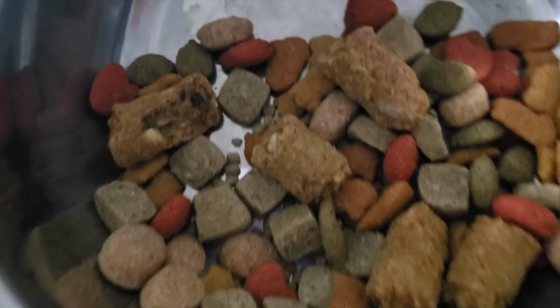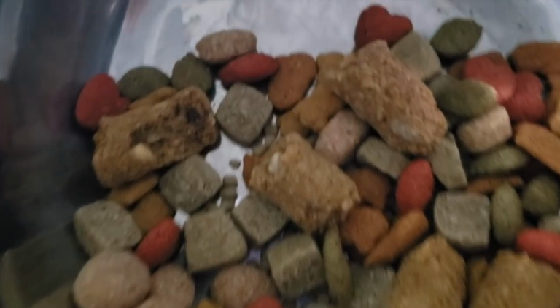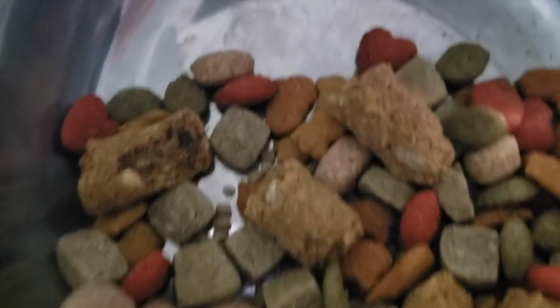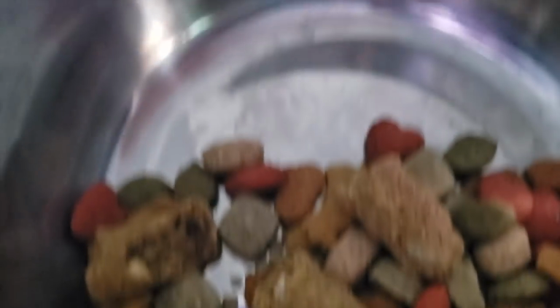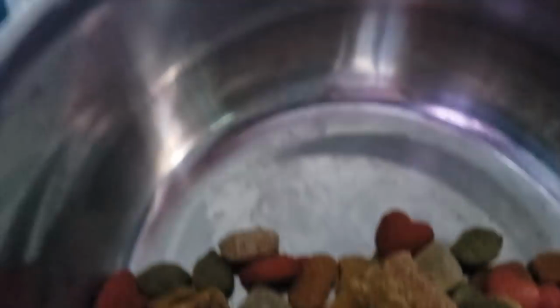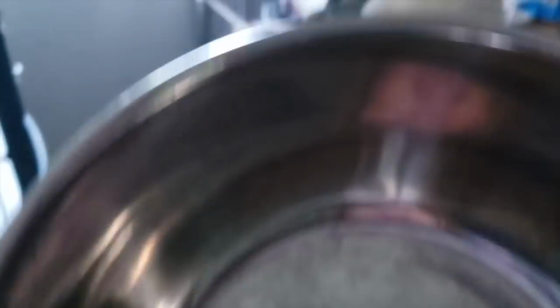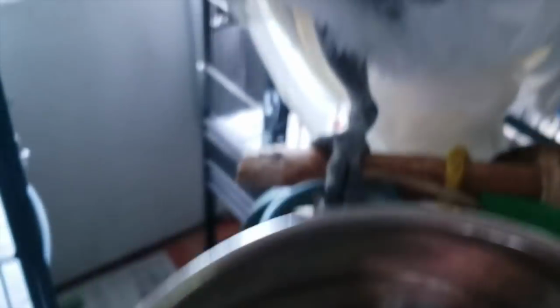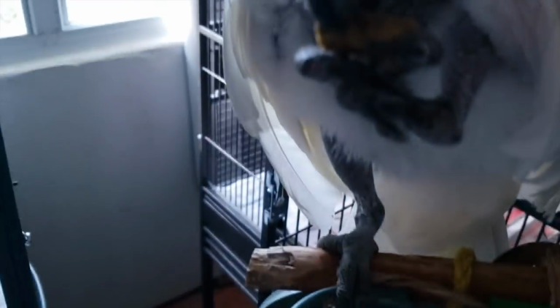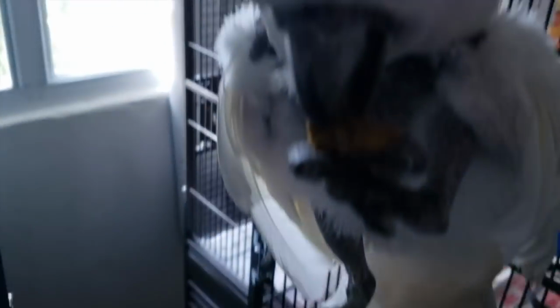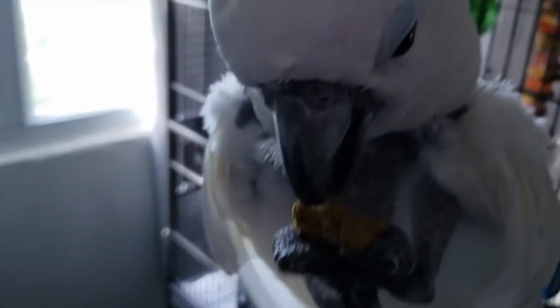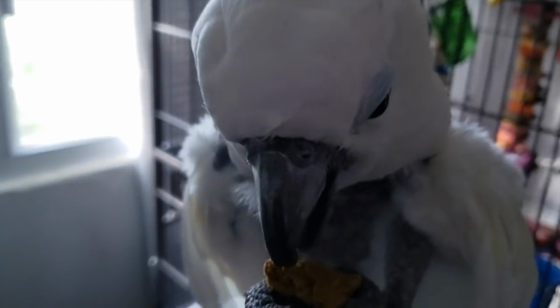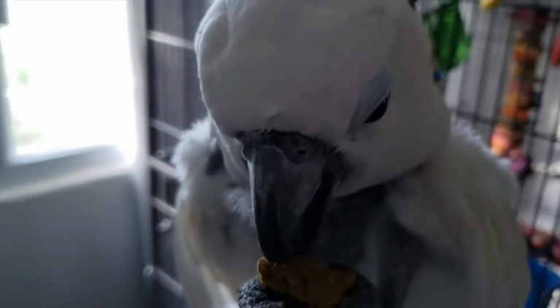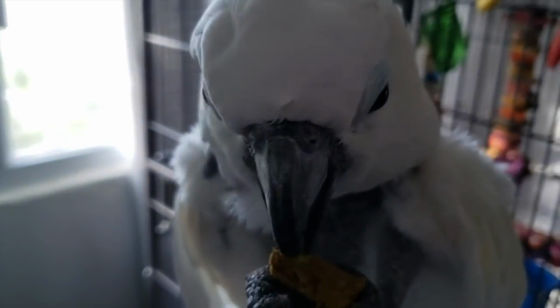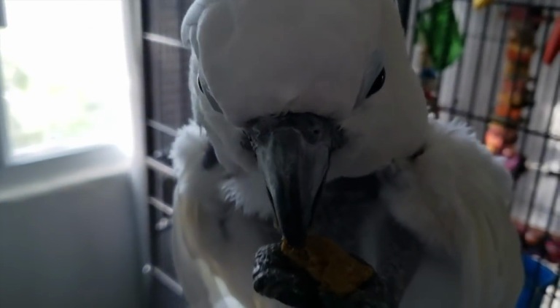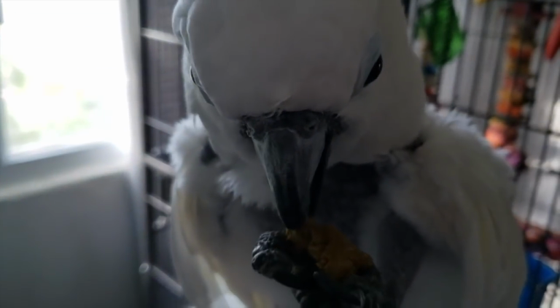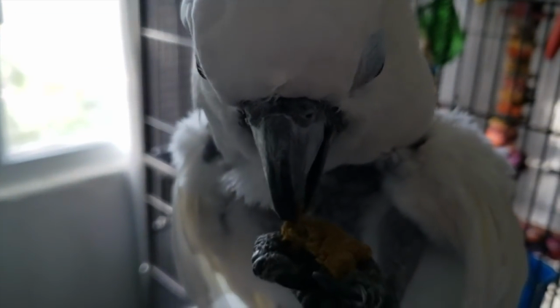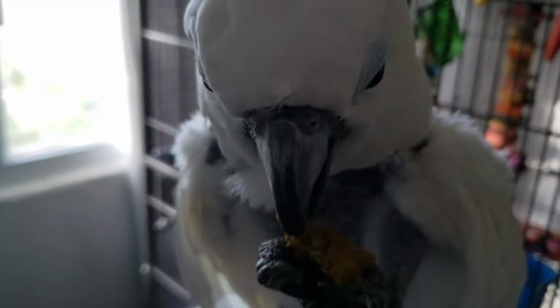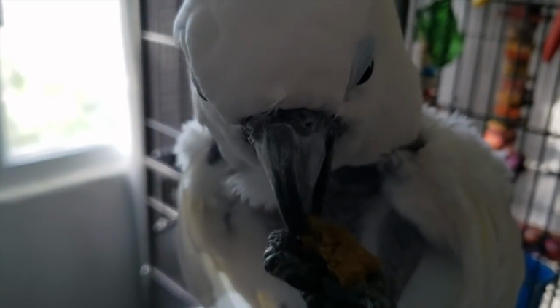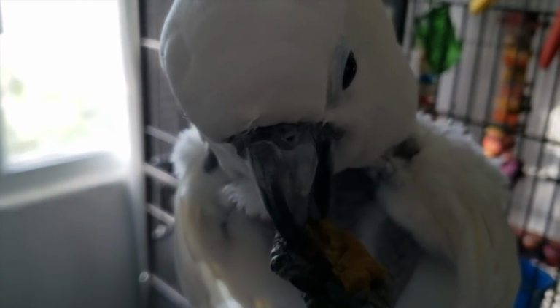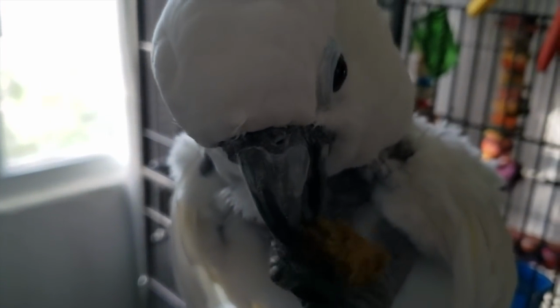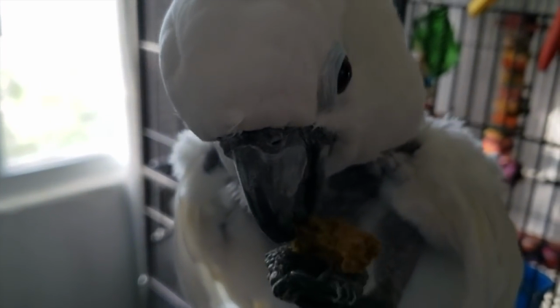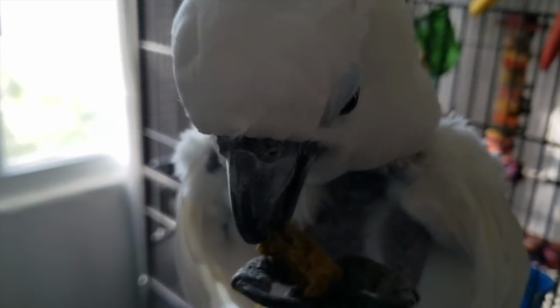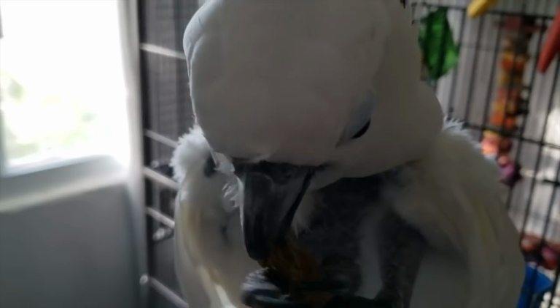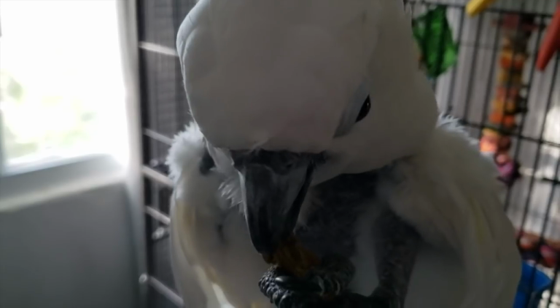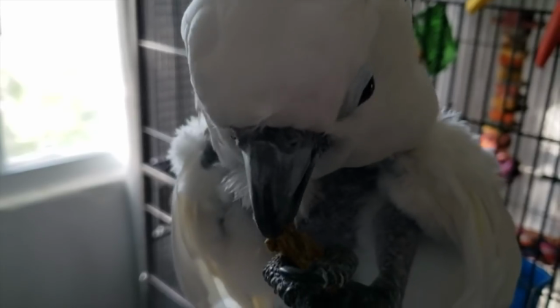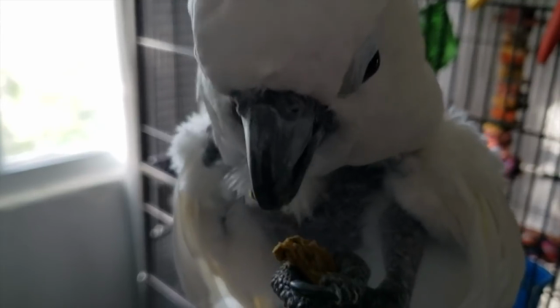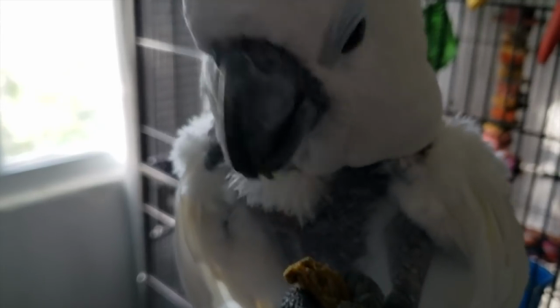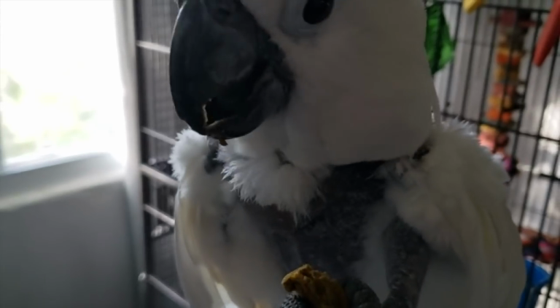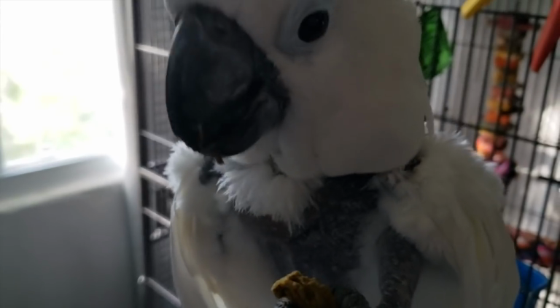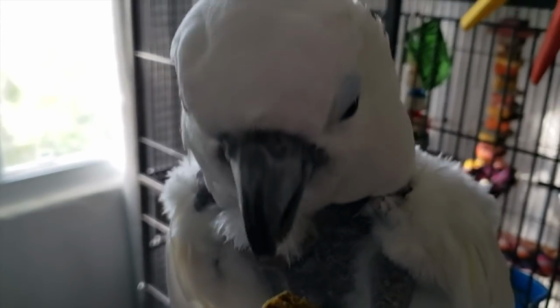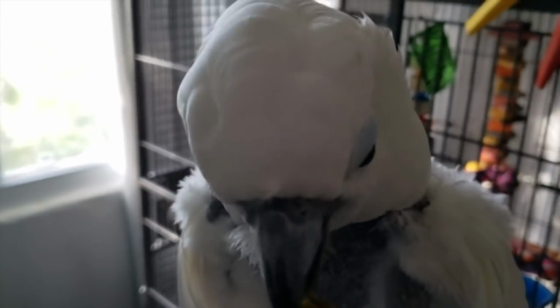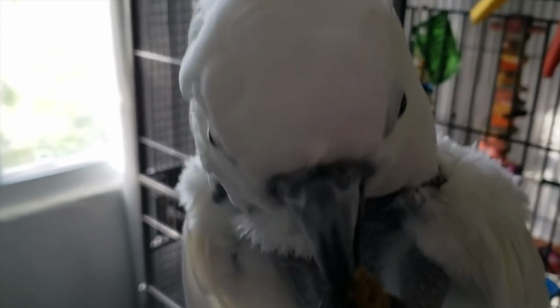And they get plenty of fresh vegetables, quinoa pasta, beans, and a little bit of fruit. So they get a little bit of everything.